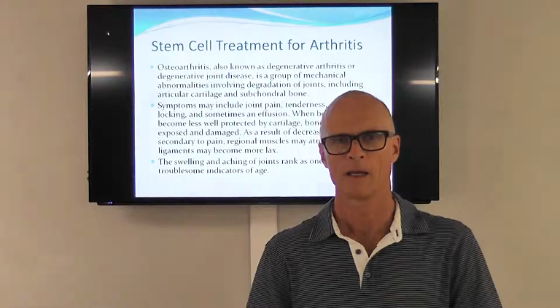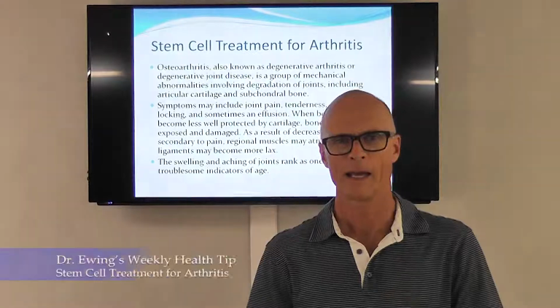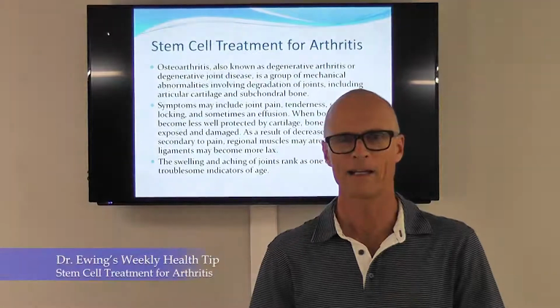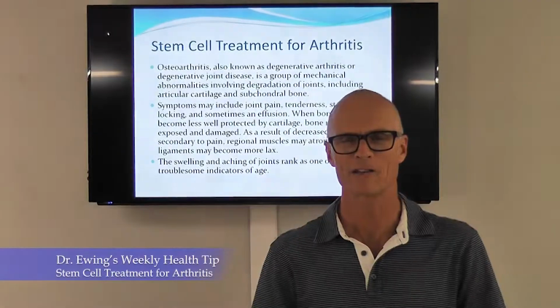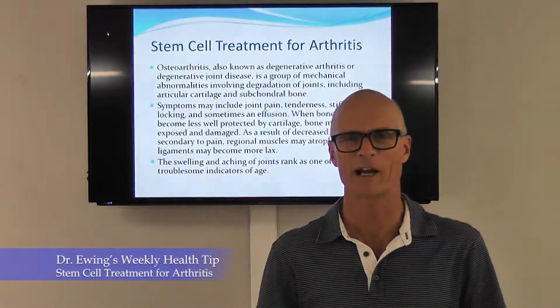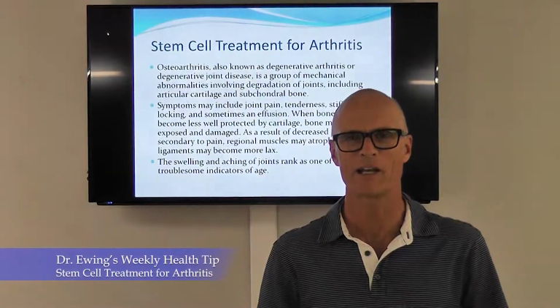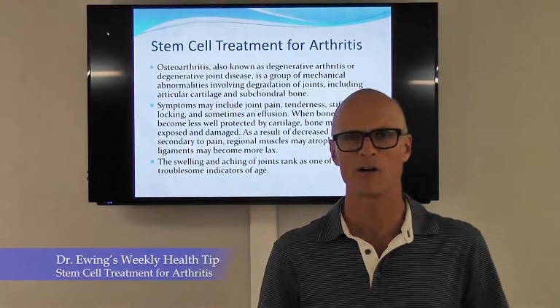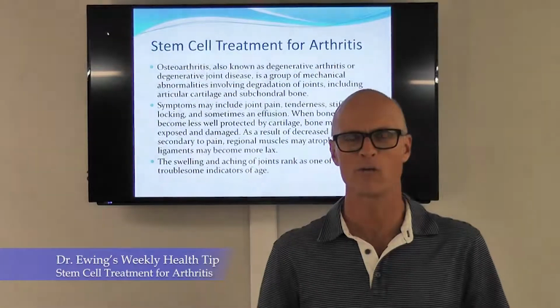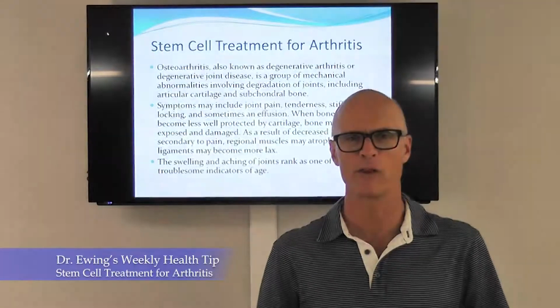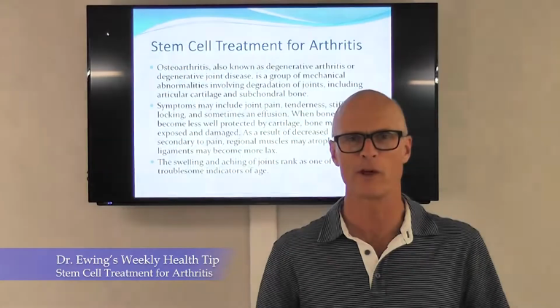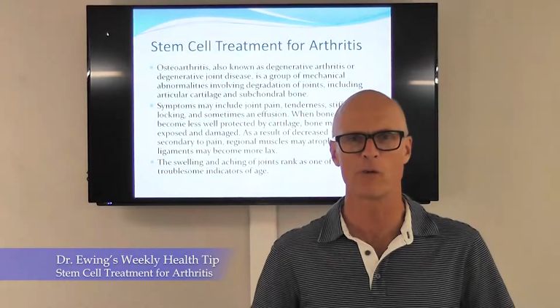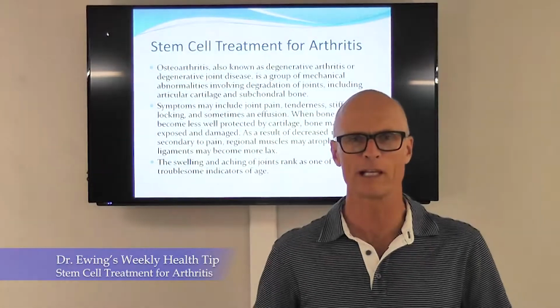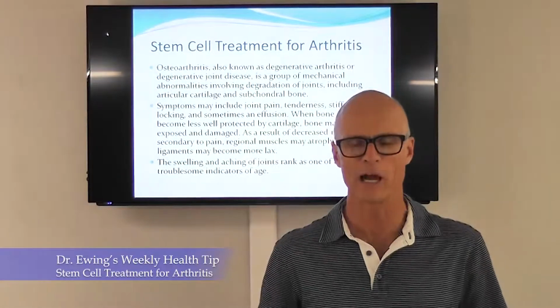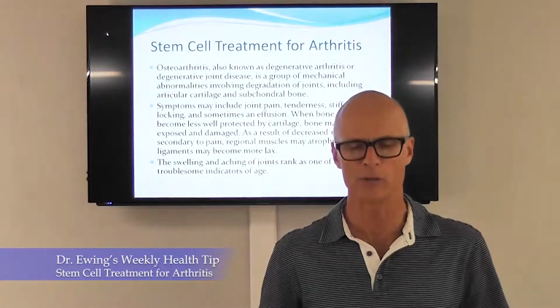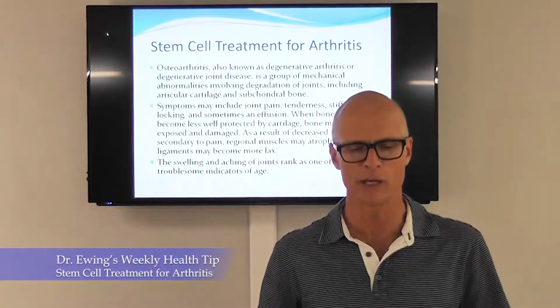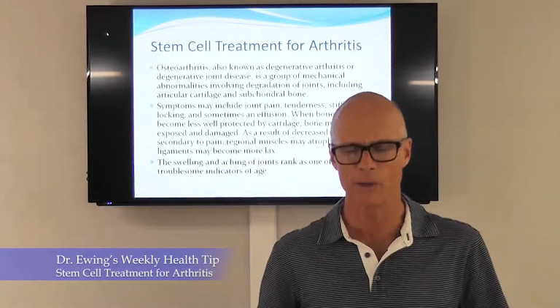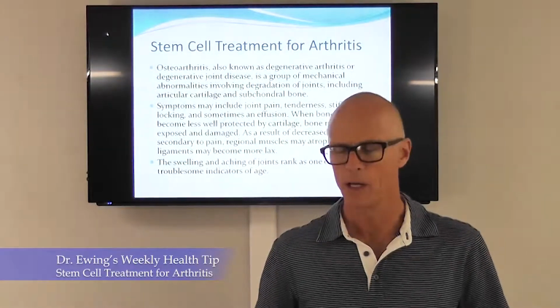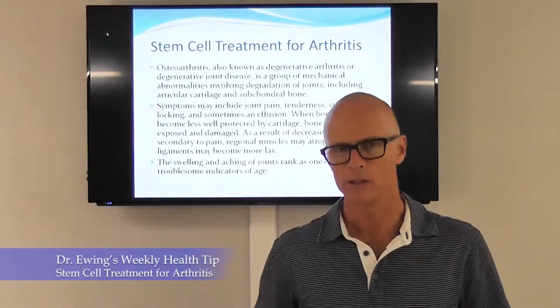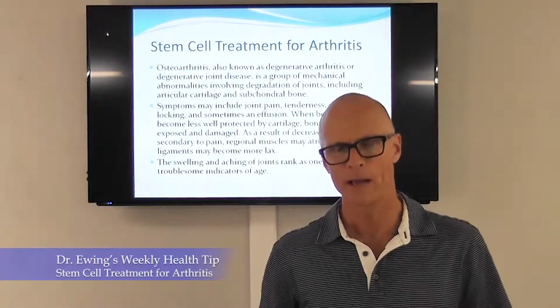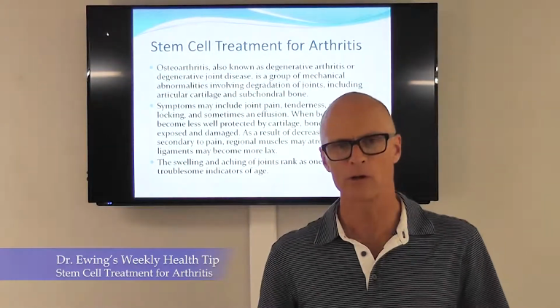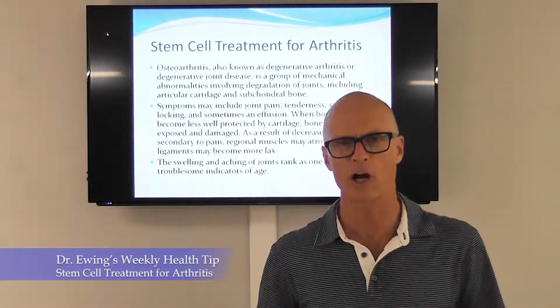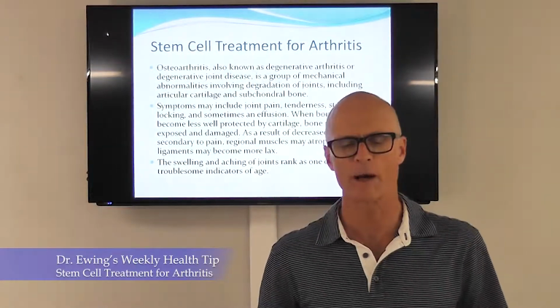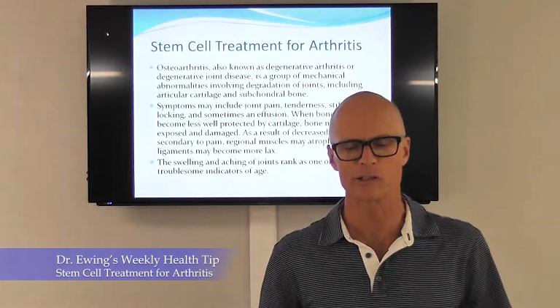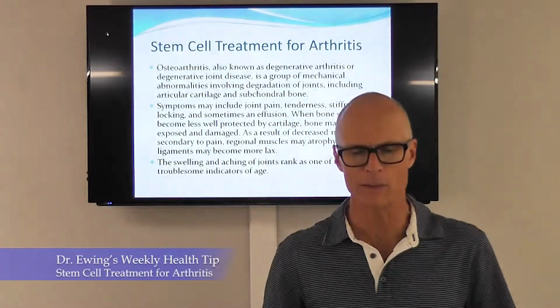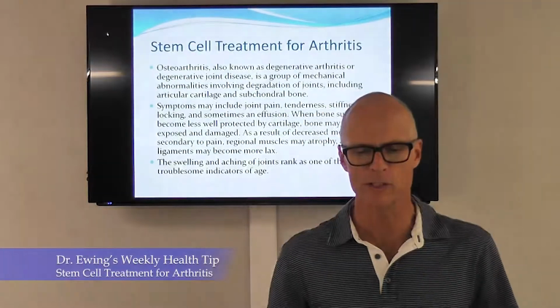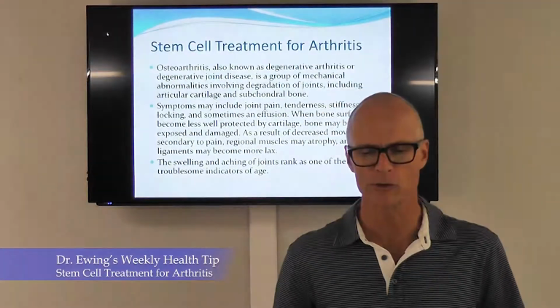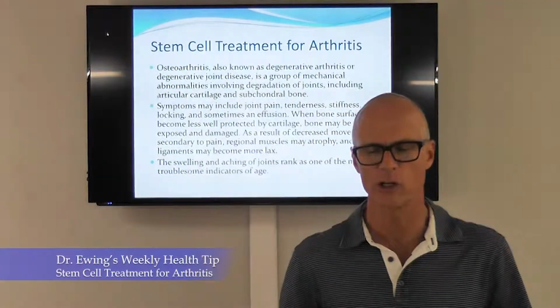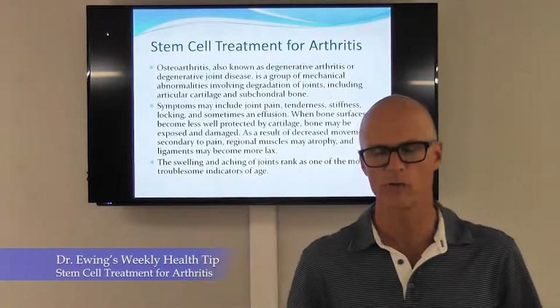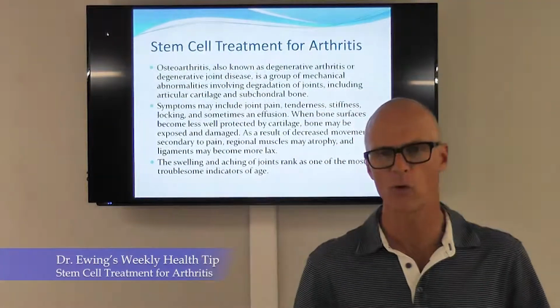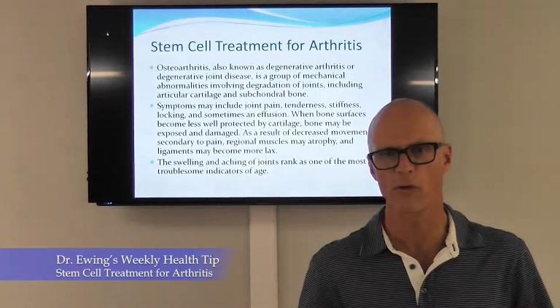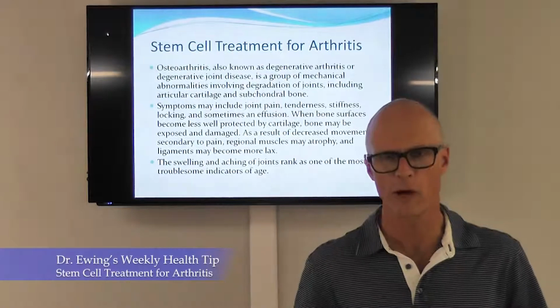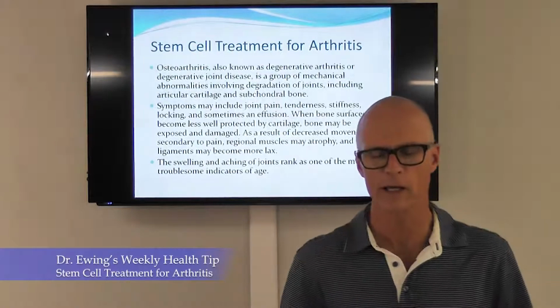Hey, Dr. Scott here with the weekly health tip. Today we're going to talk about stem cell treatment for arthritis.